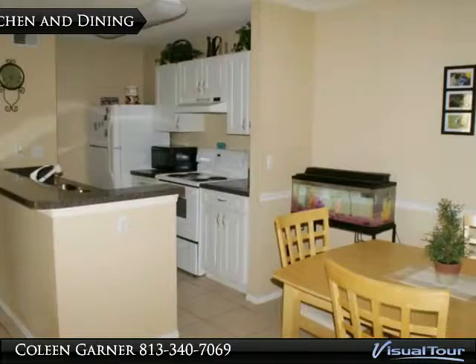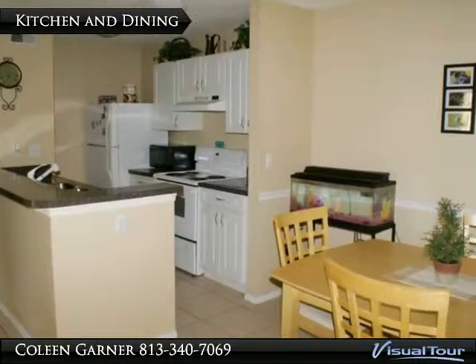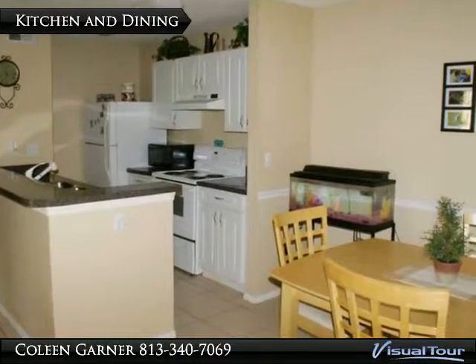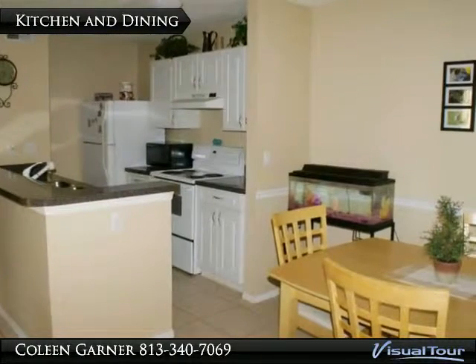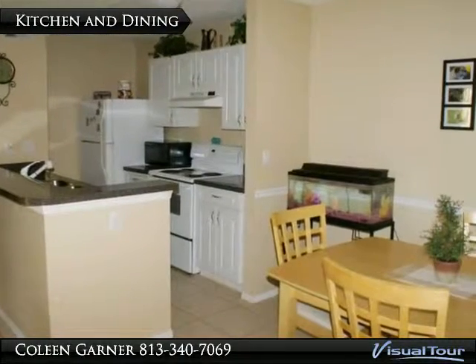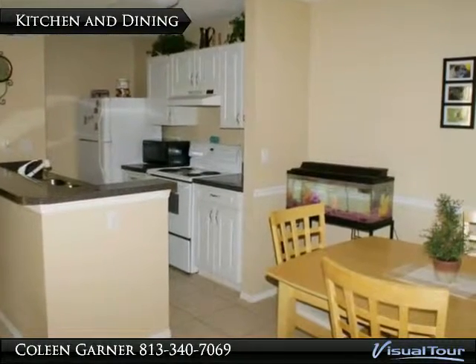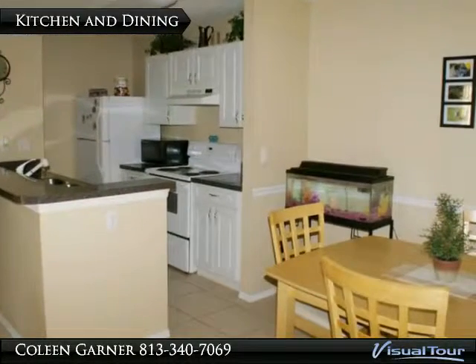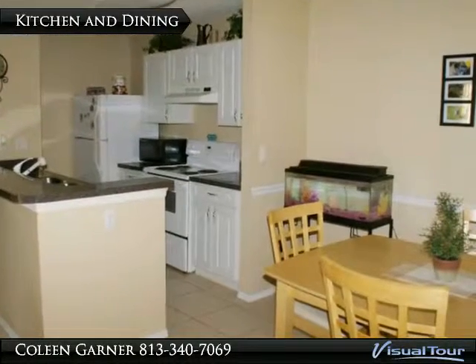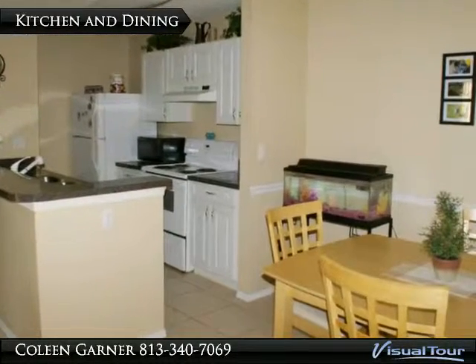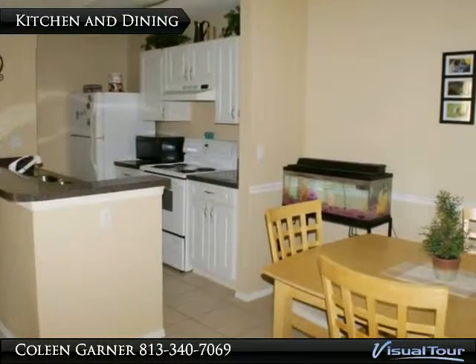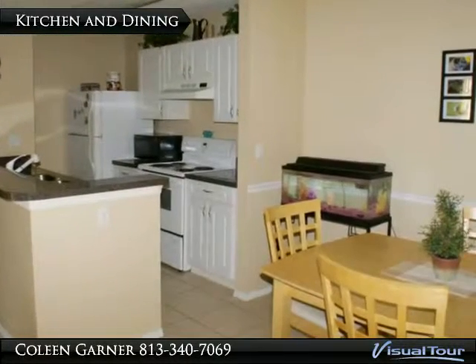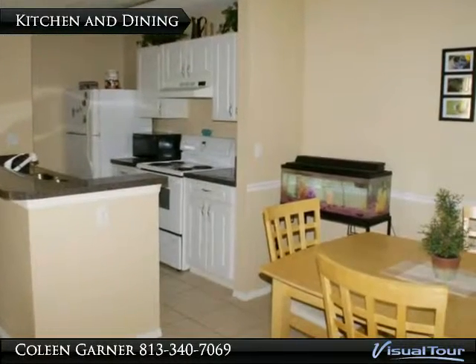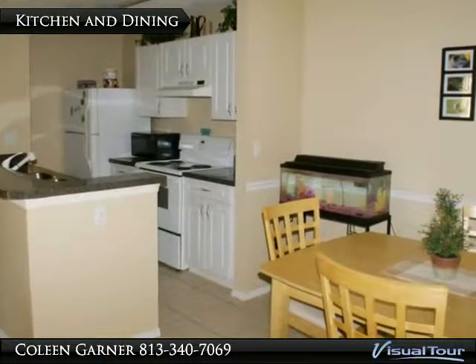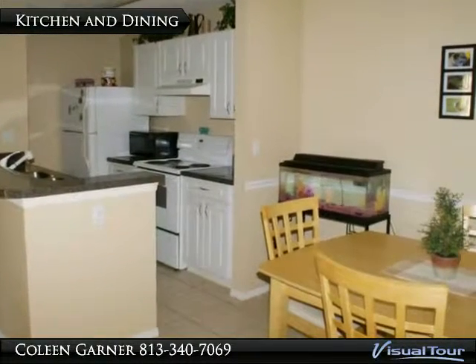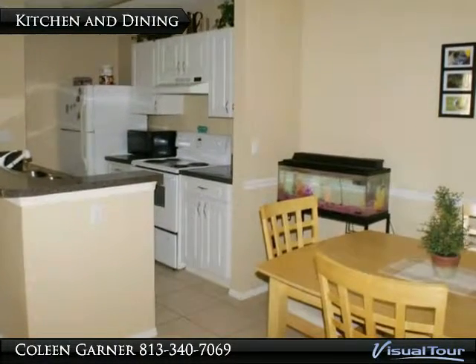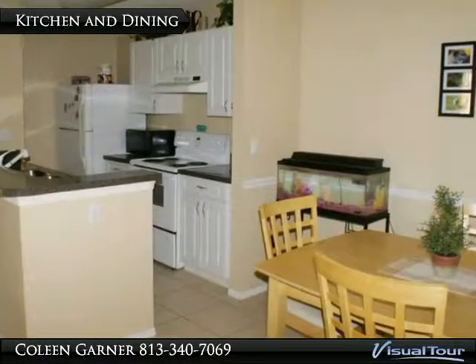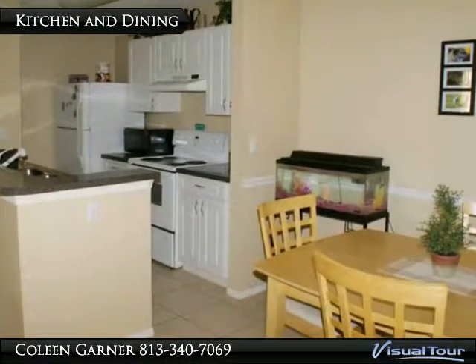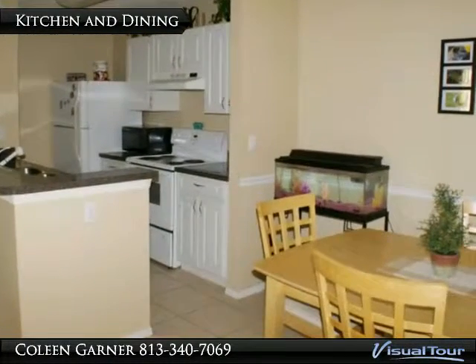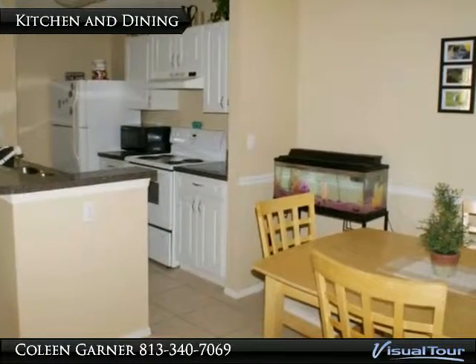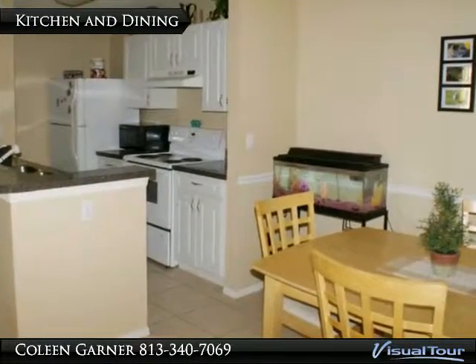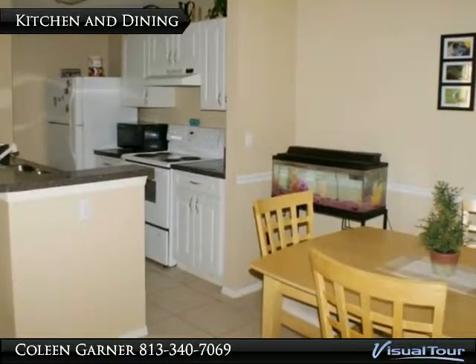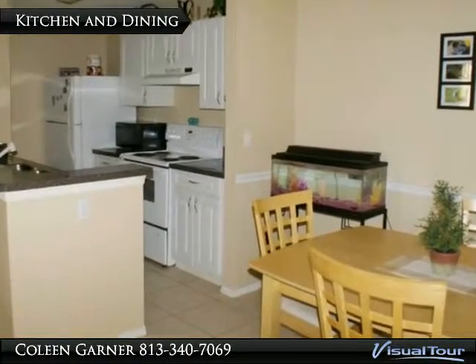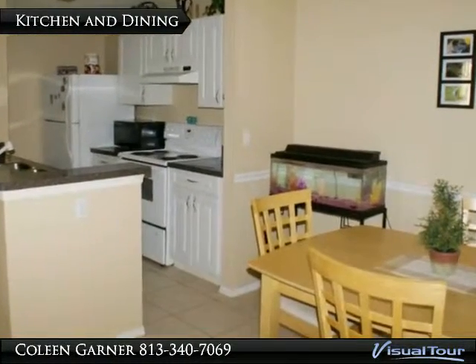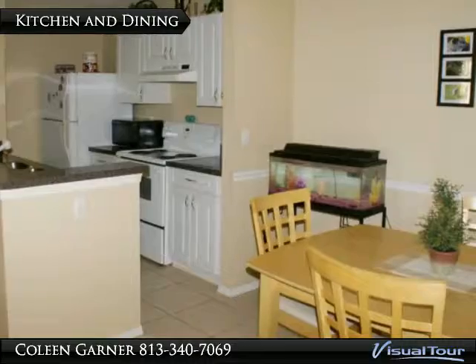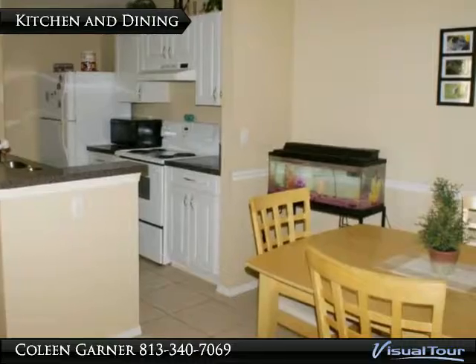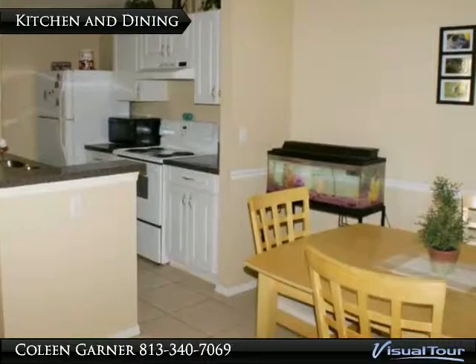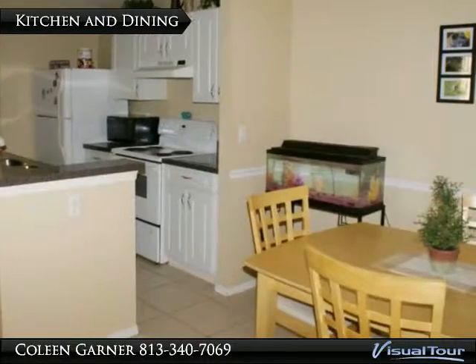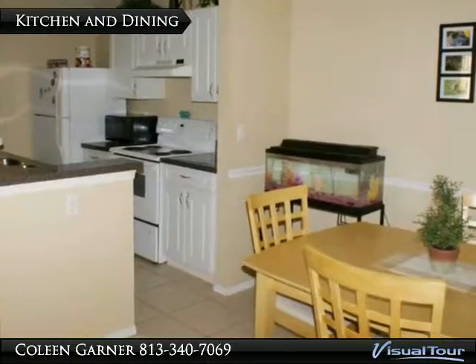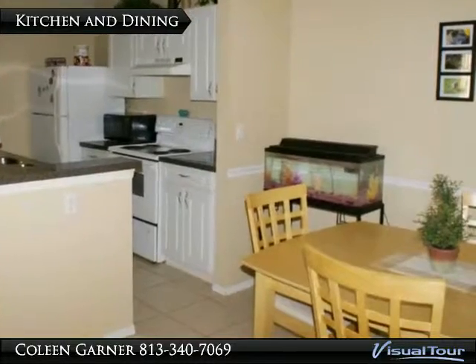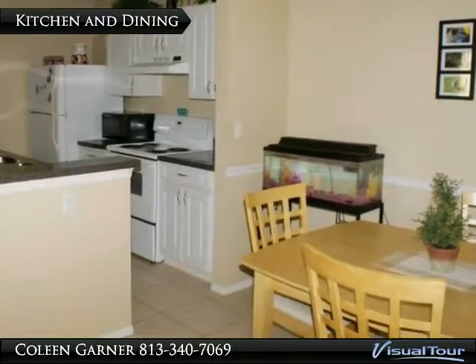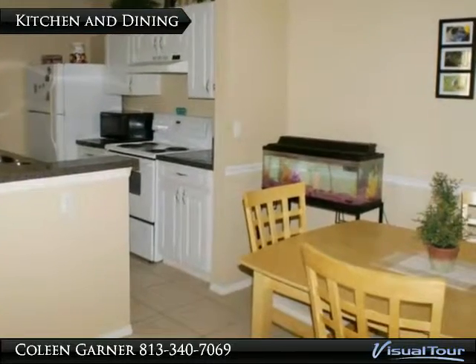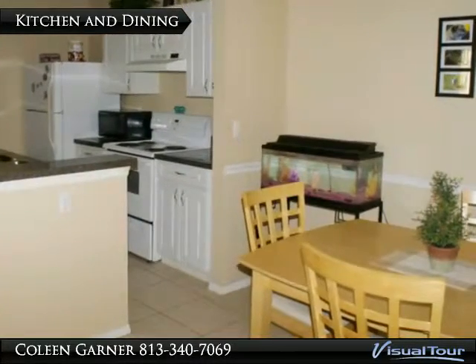The kitchen, 10 by 8, features white paneled cabinets, a breakfast bar, and has a great view of the lake.